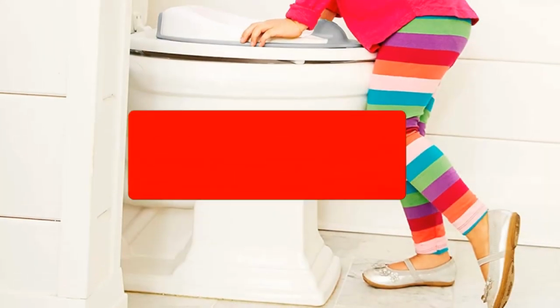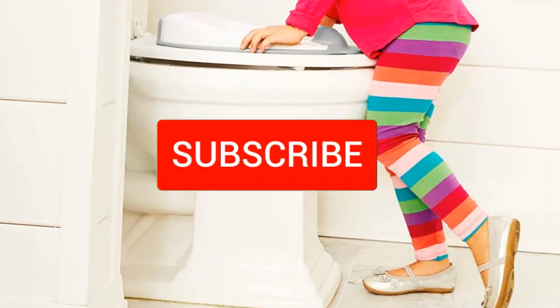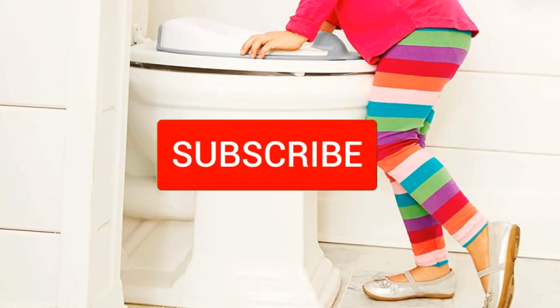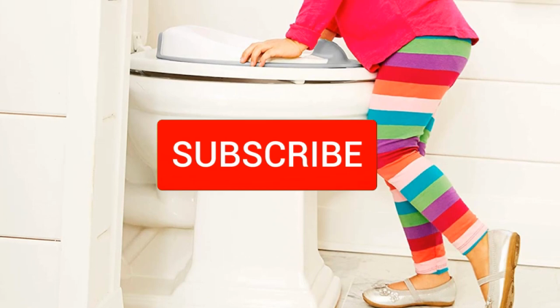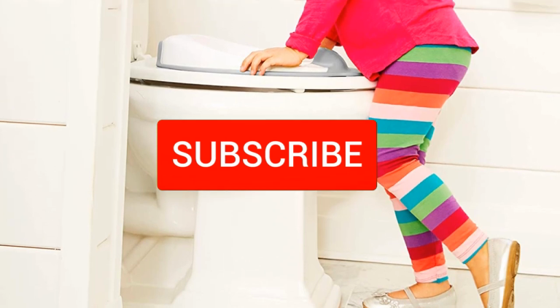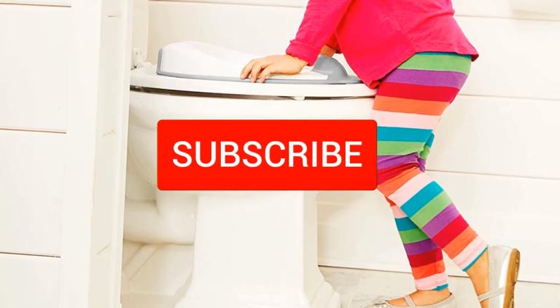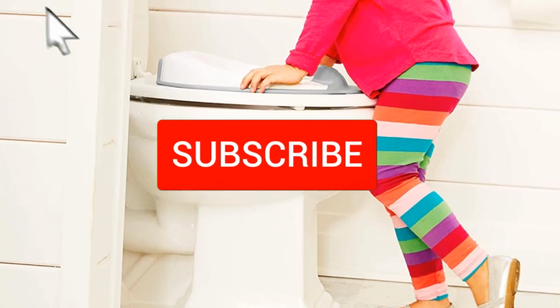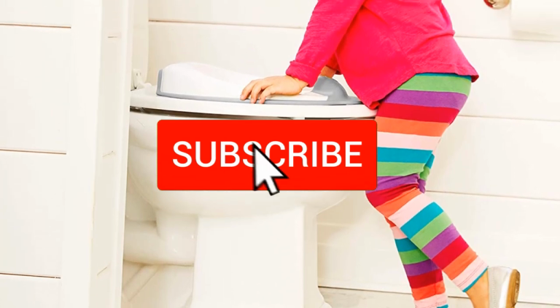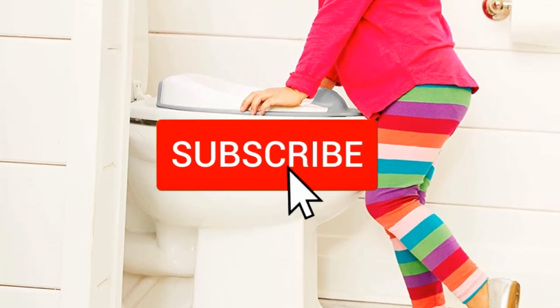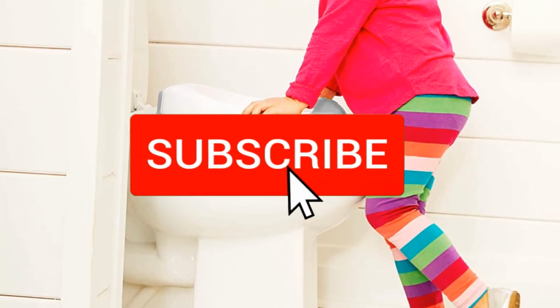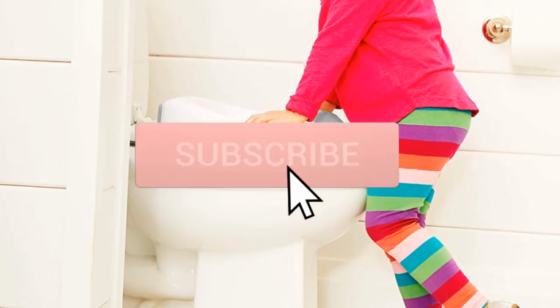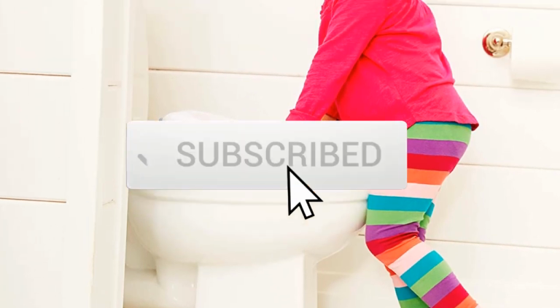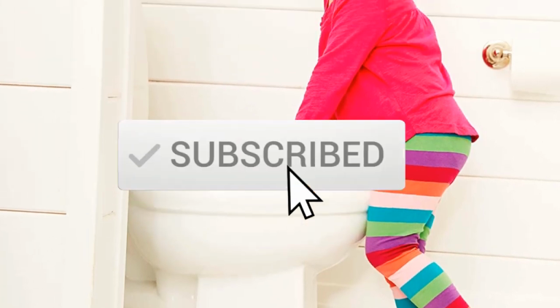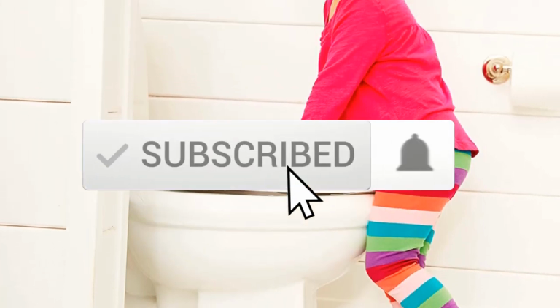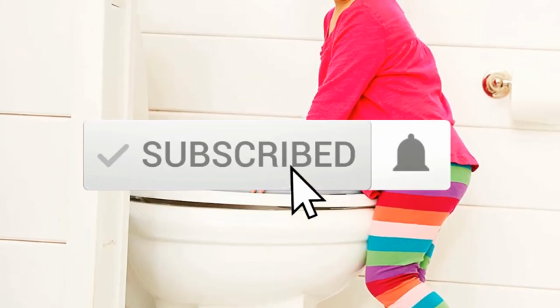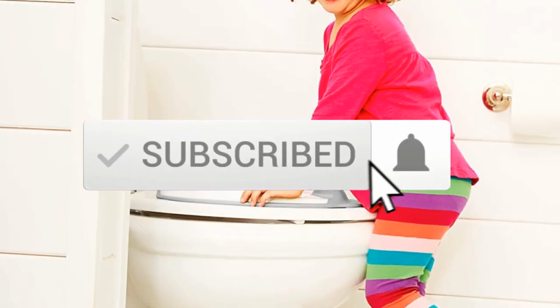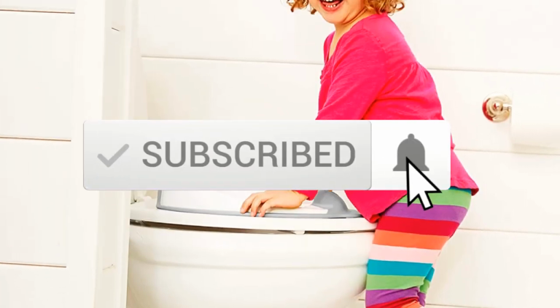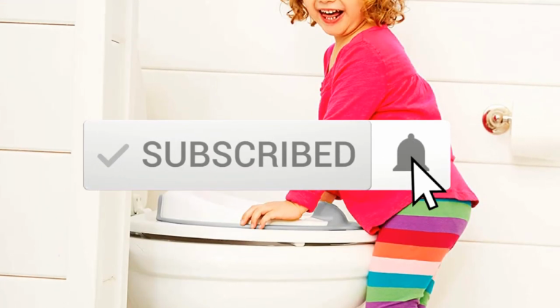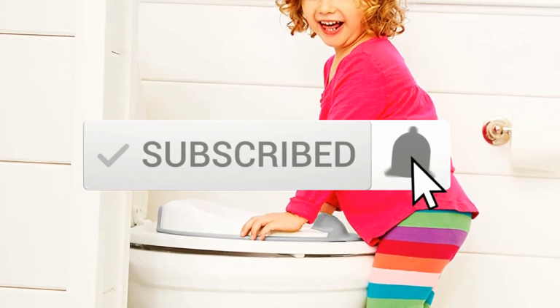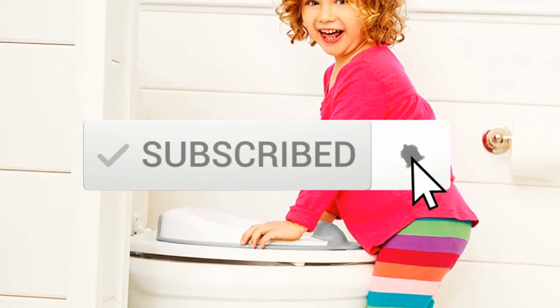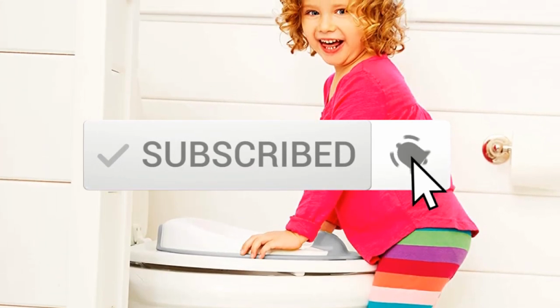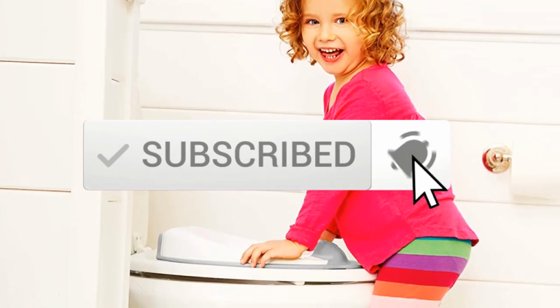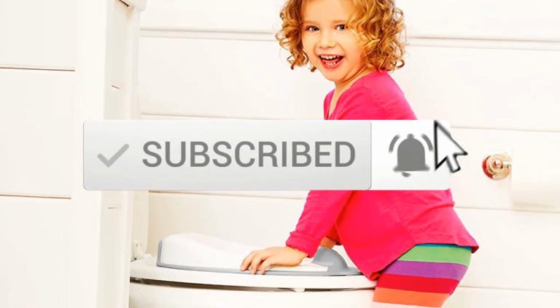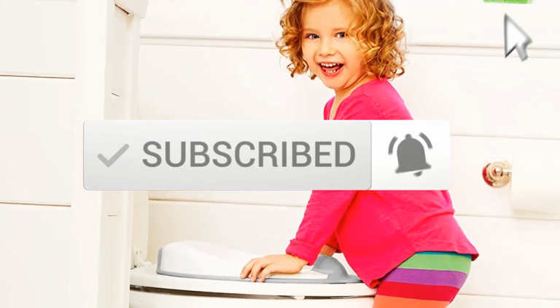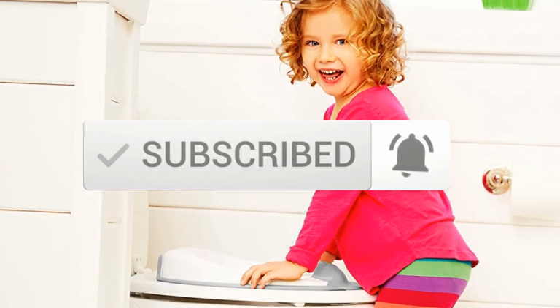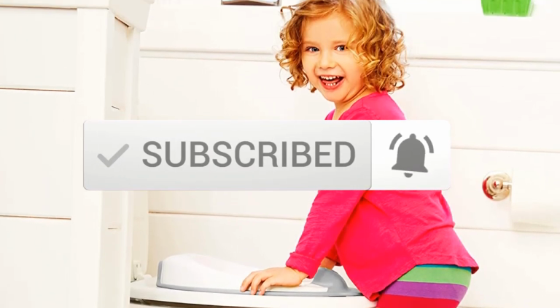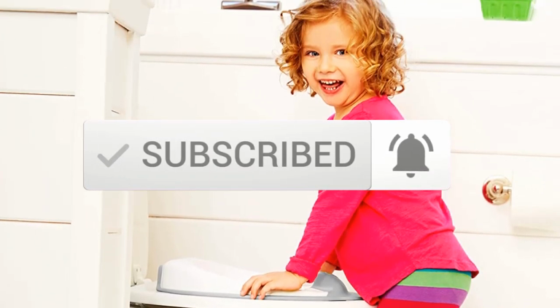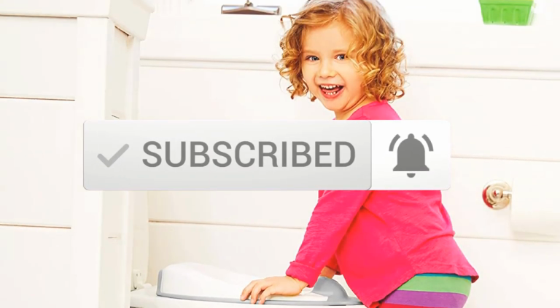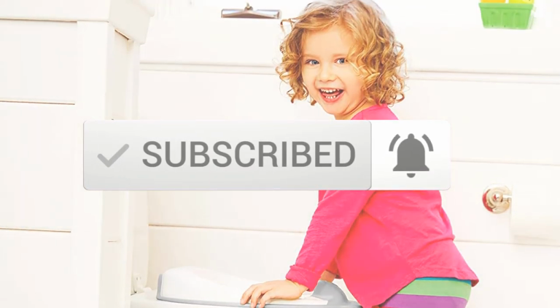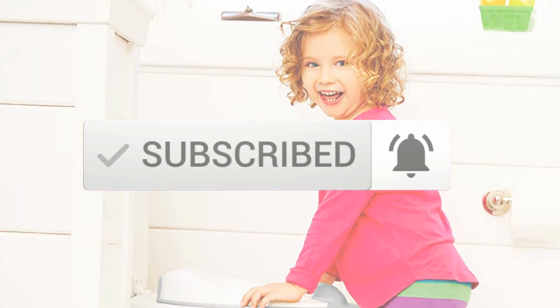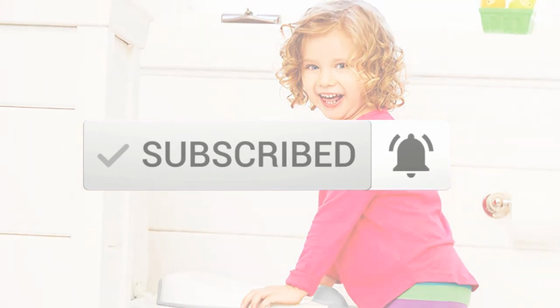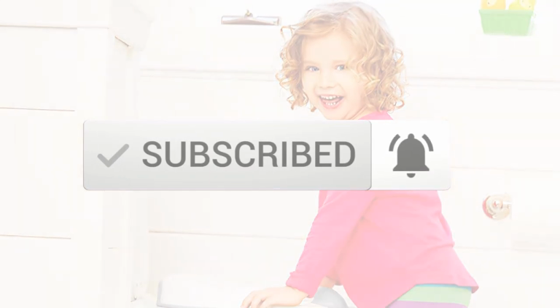Make sure you subscribe to more videos. Let's get started with the video.